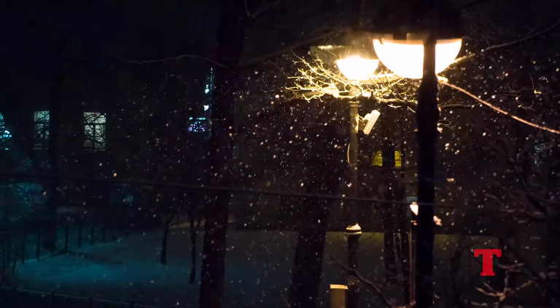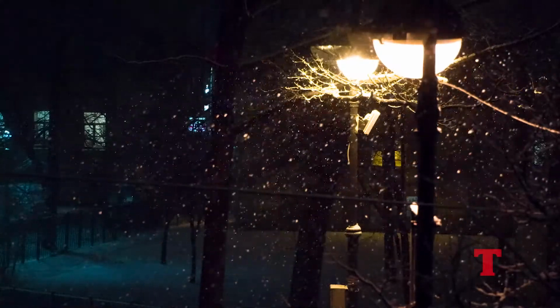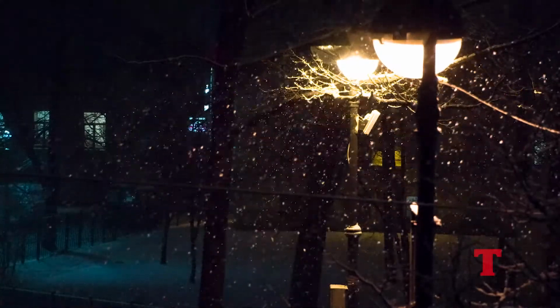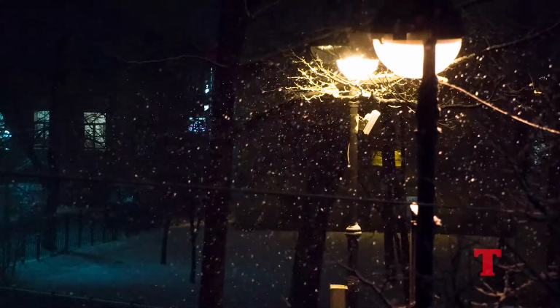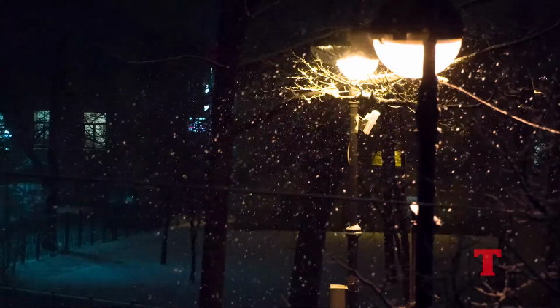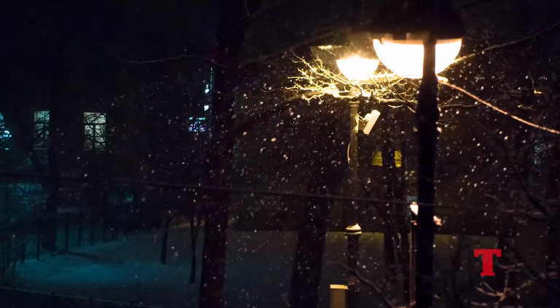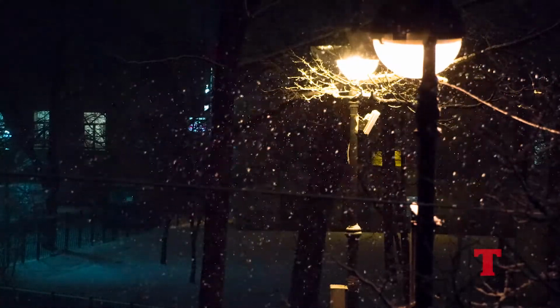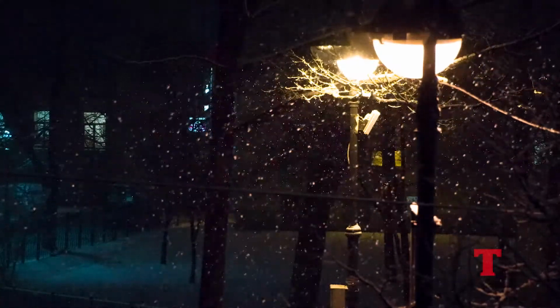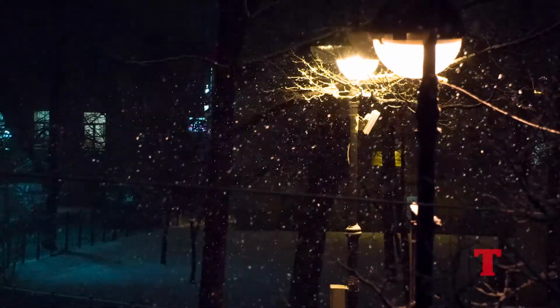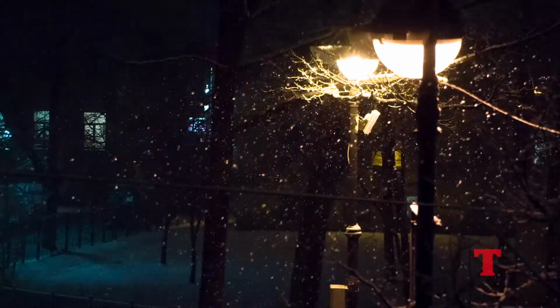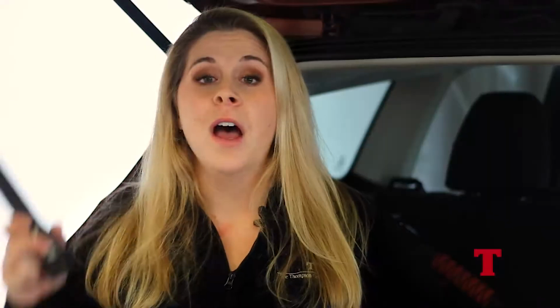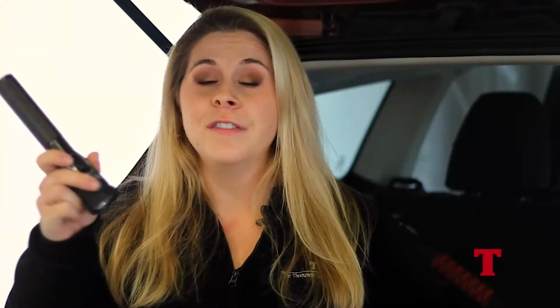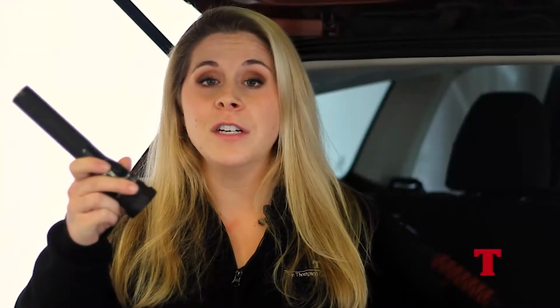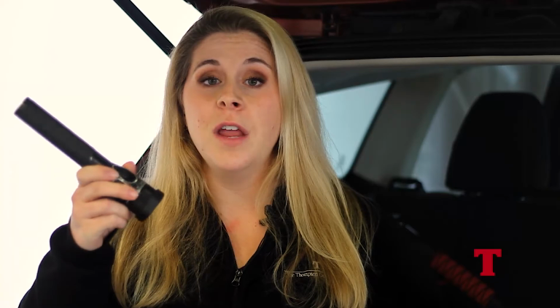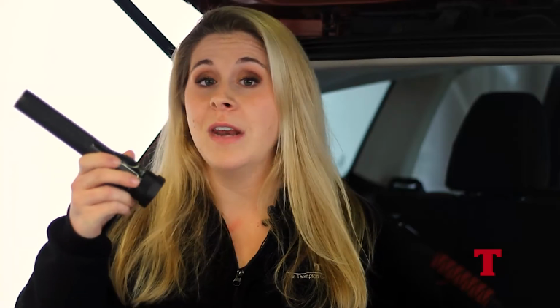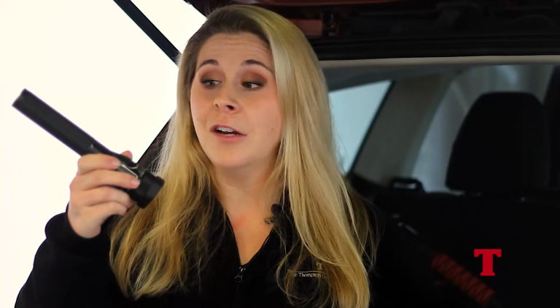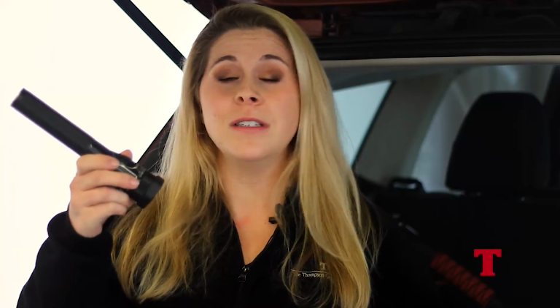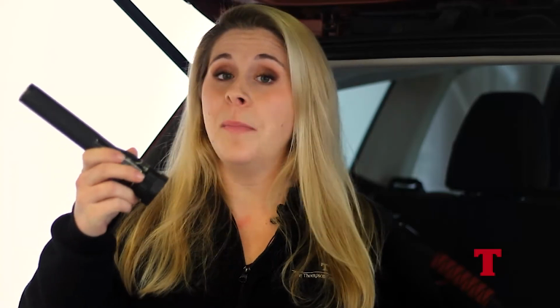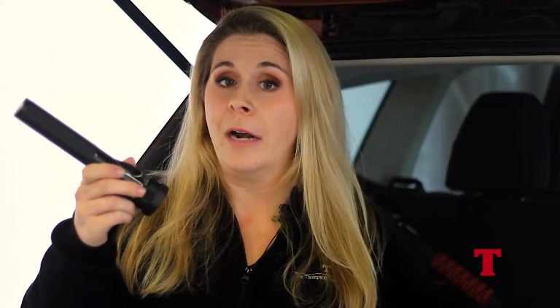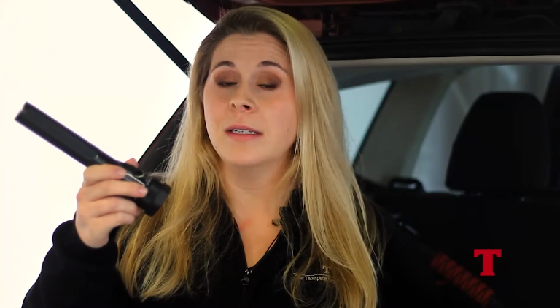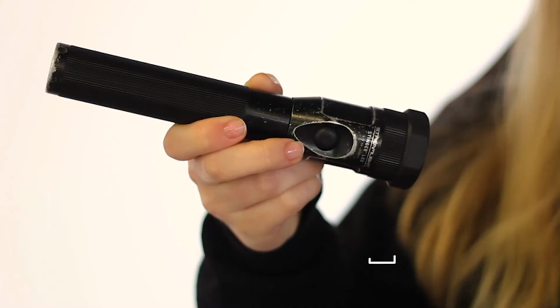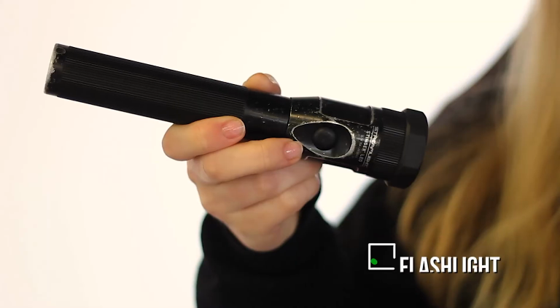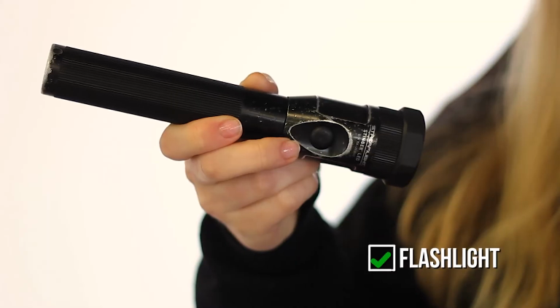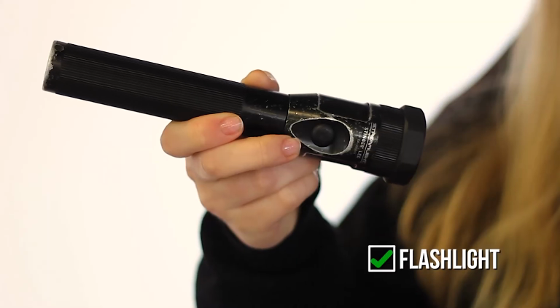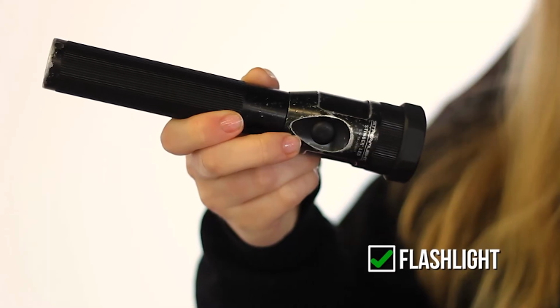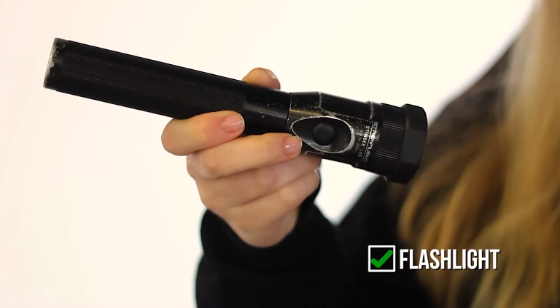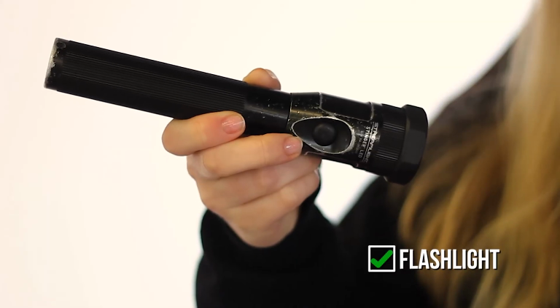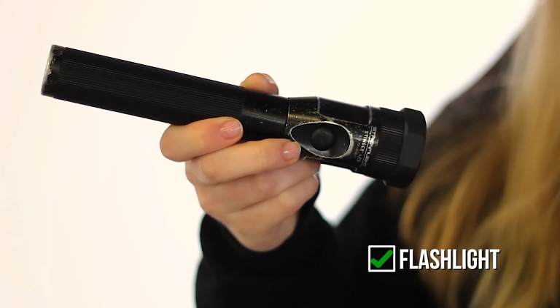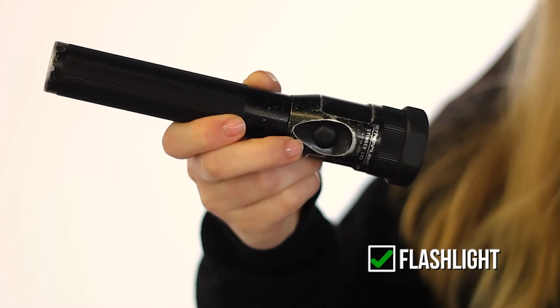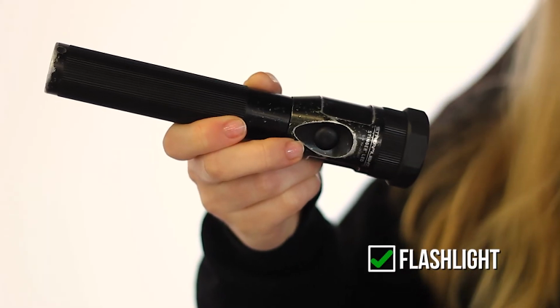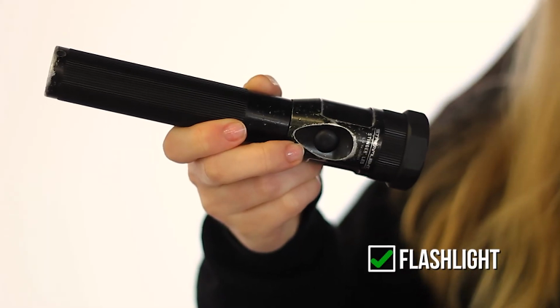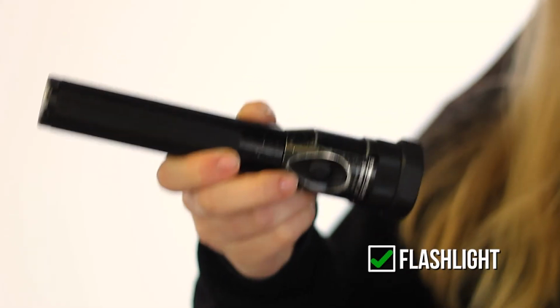With less daylight during the winter months, a flashlight with an extra set of batteries can help you see and be seen on the side of the road.